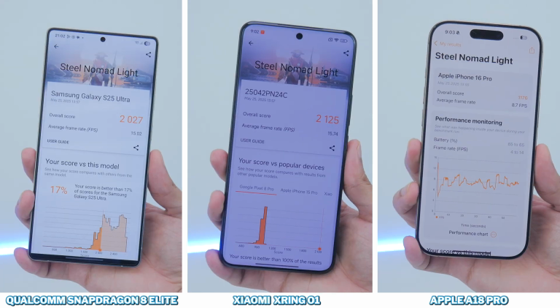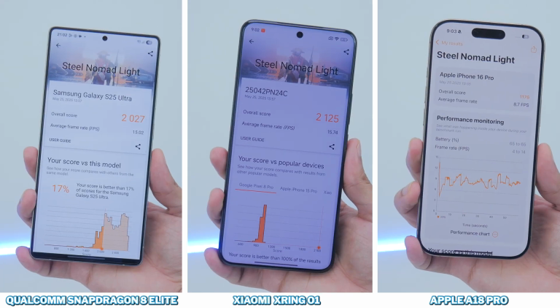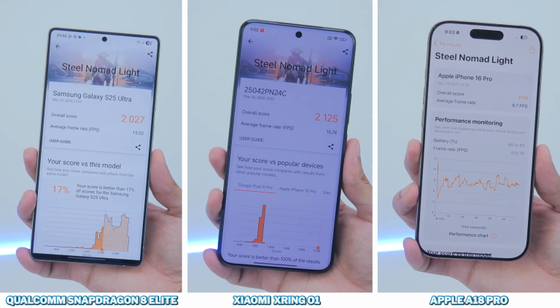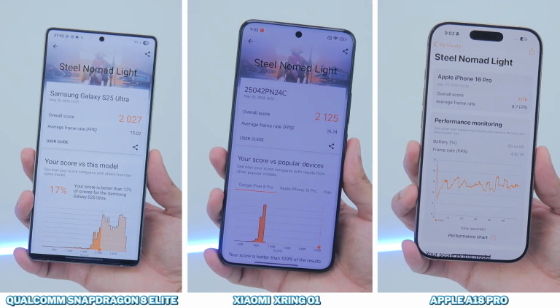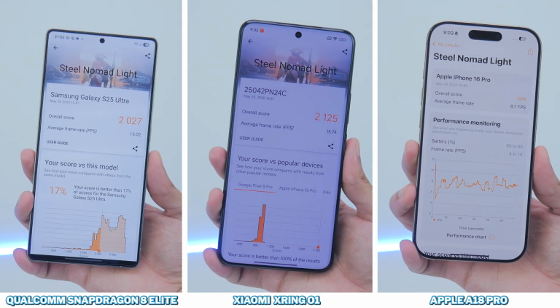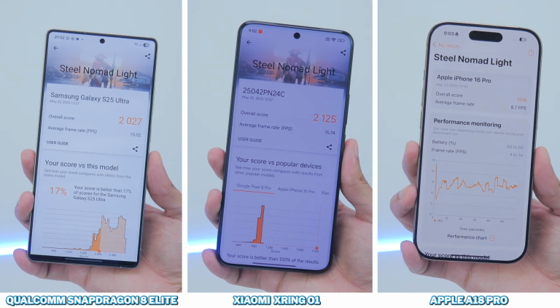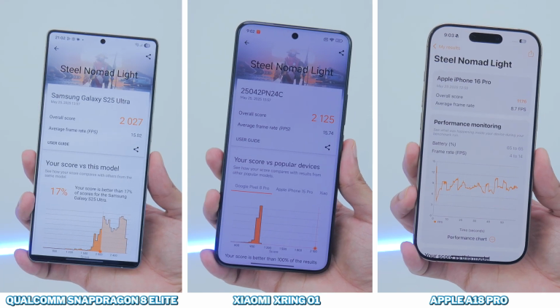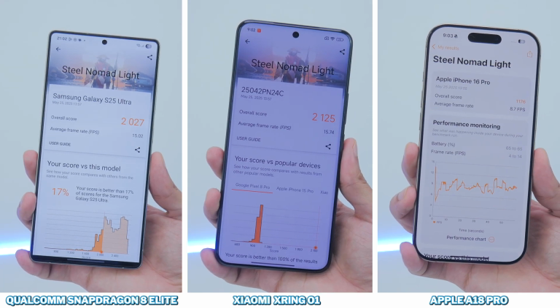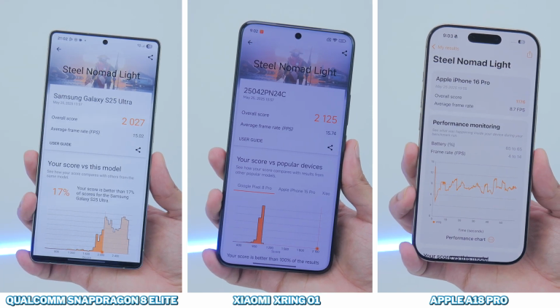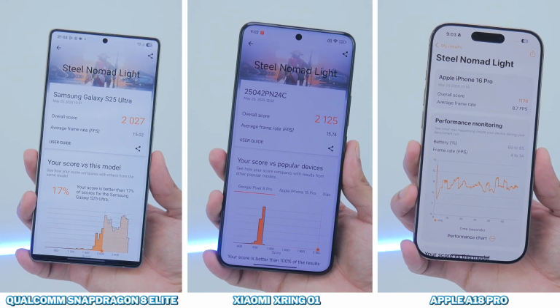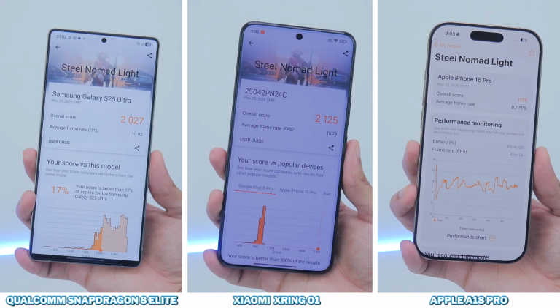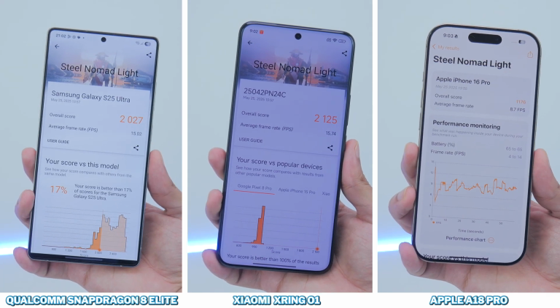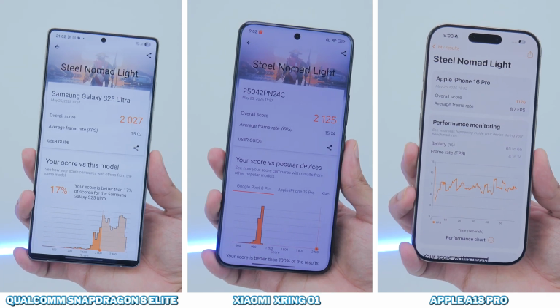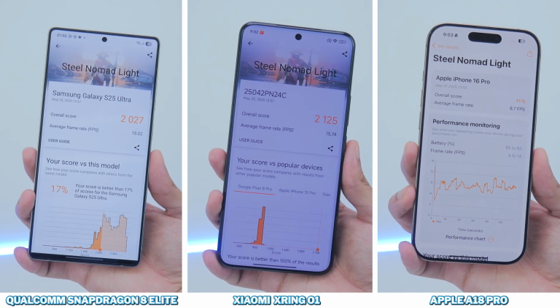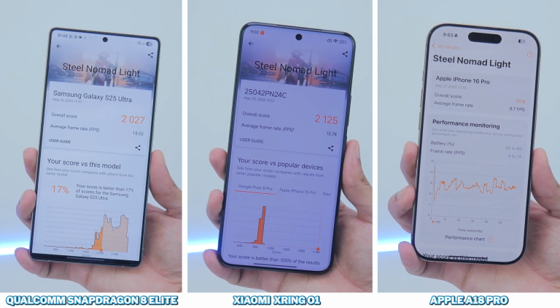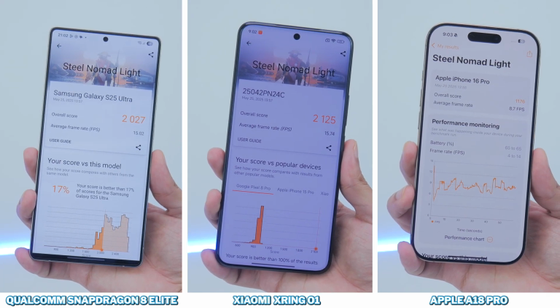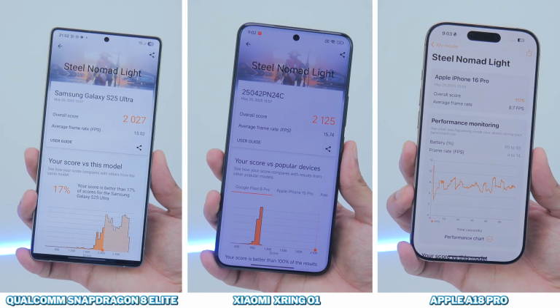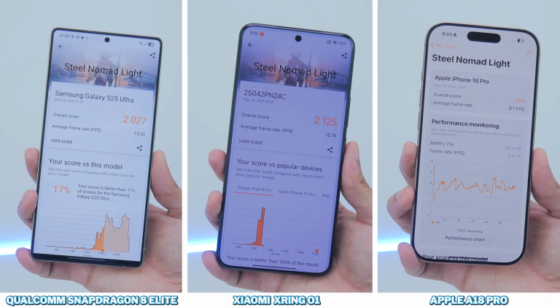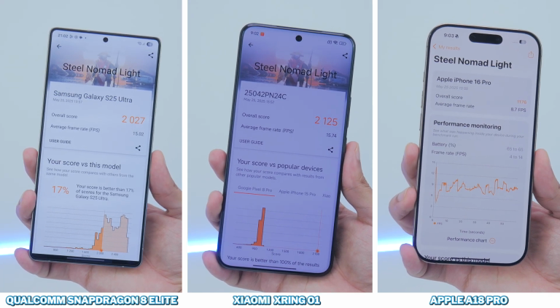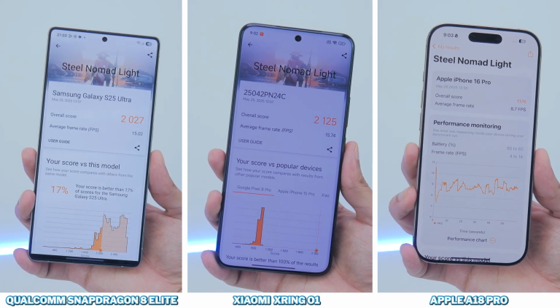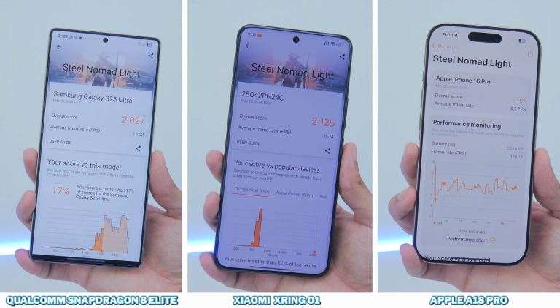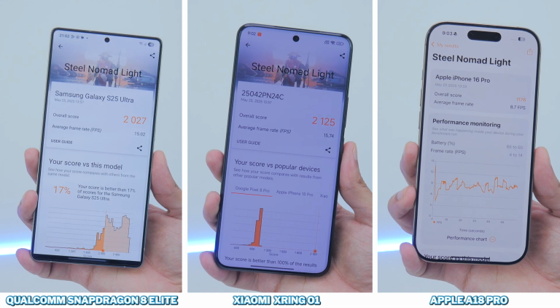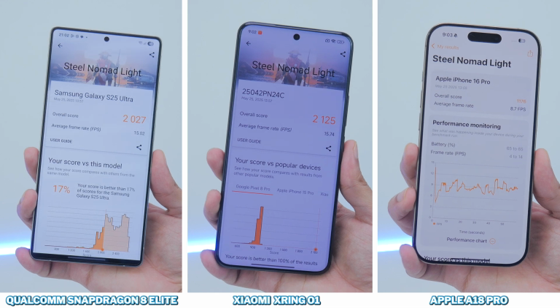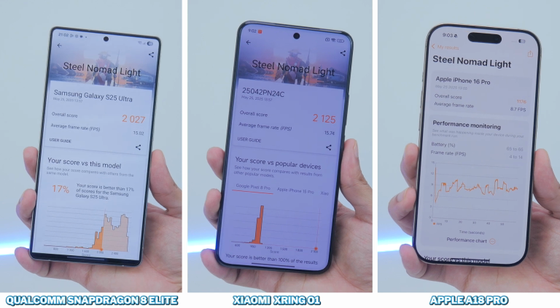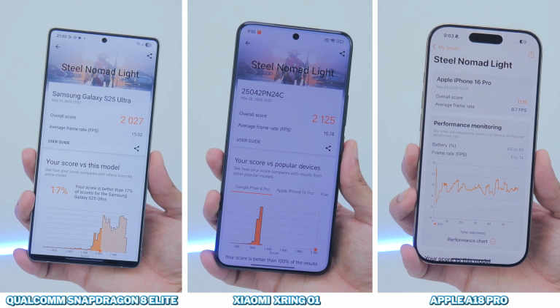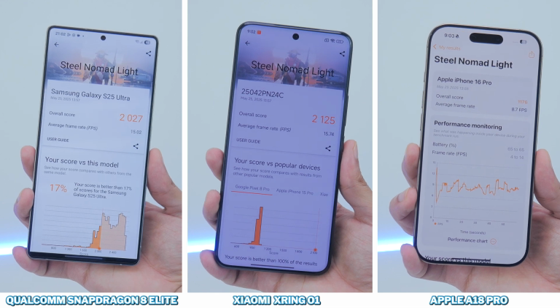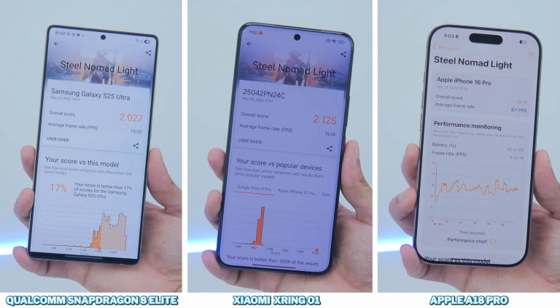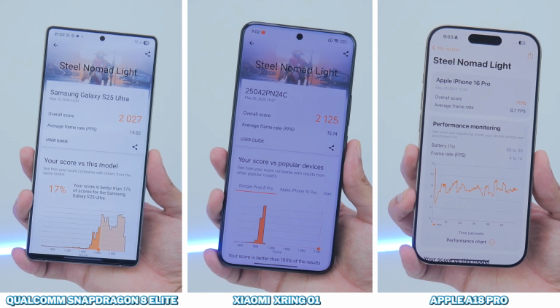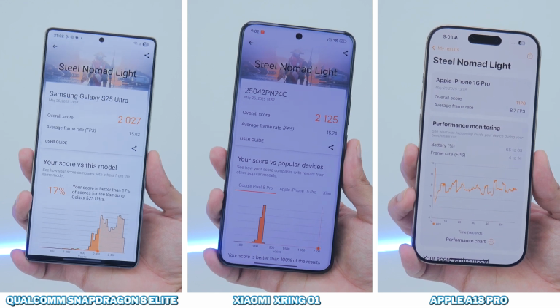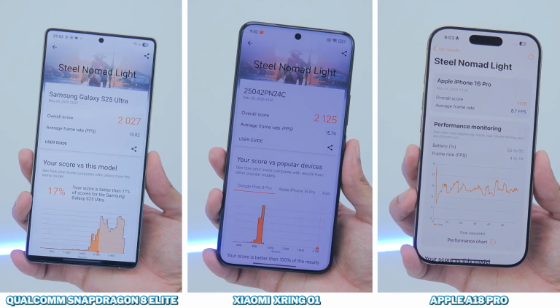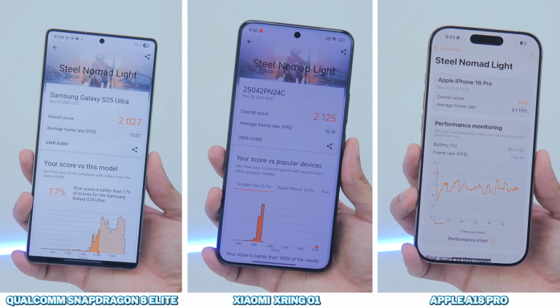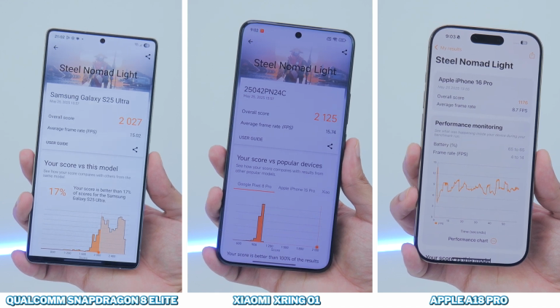Lastly, on 3DMark testing Steel Nomad Lite, the X-Ring O1 and the Snapdragon 8 Elite both crush the A18 Pro.